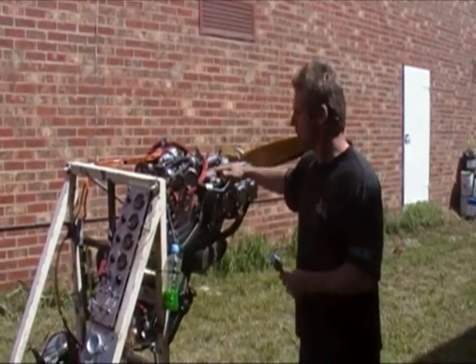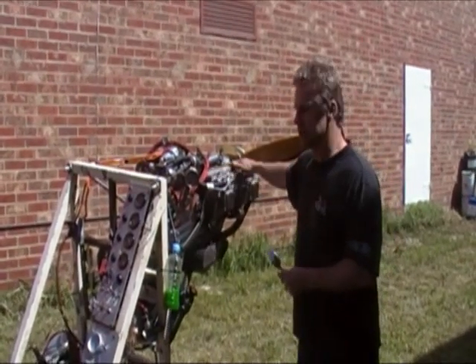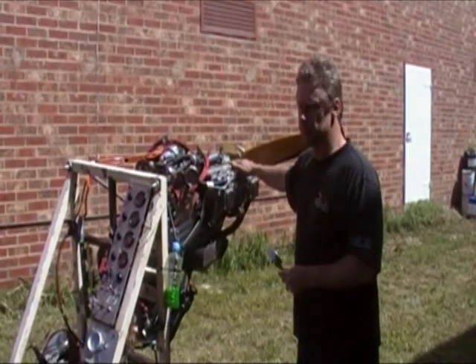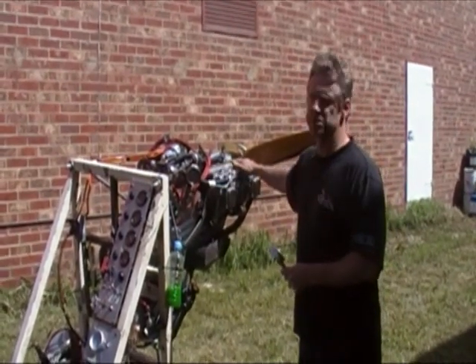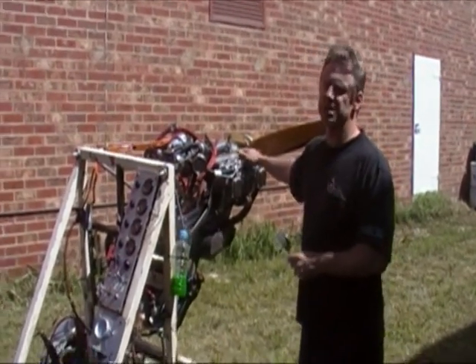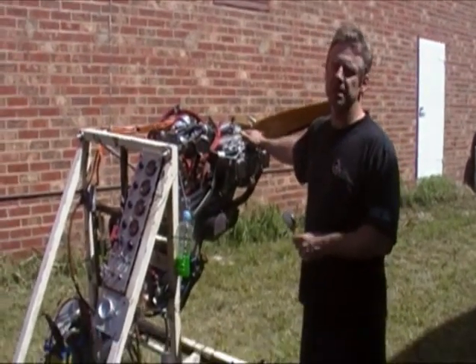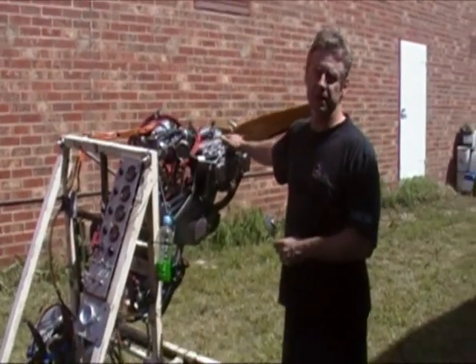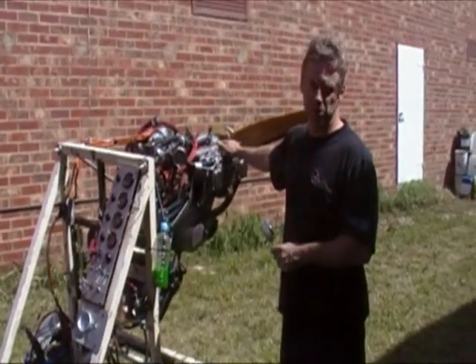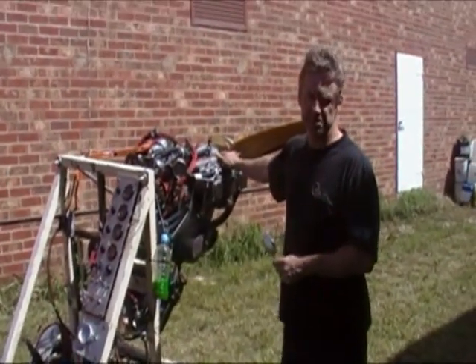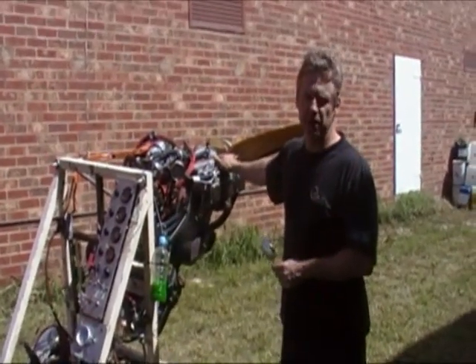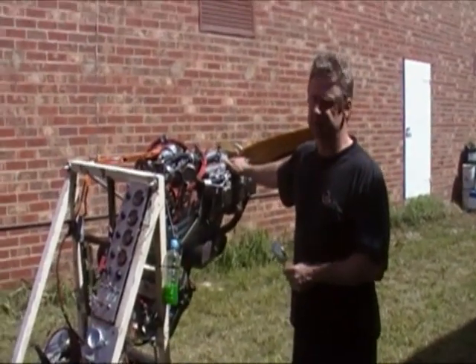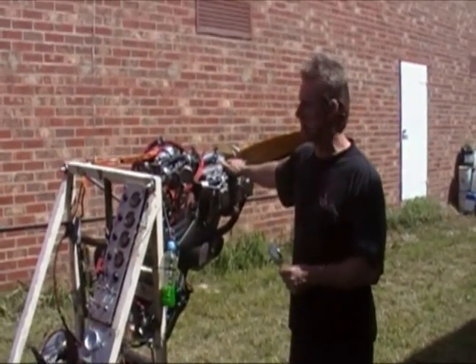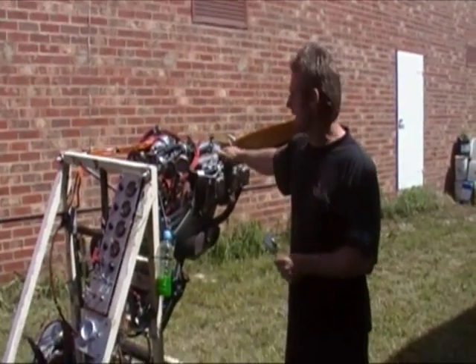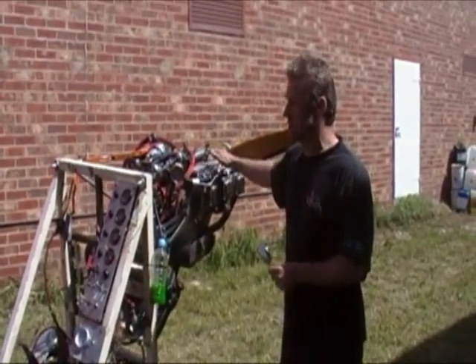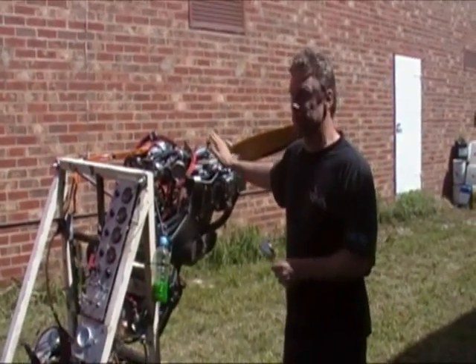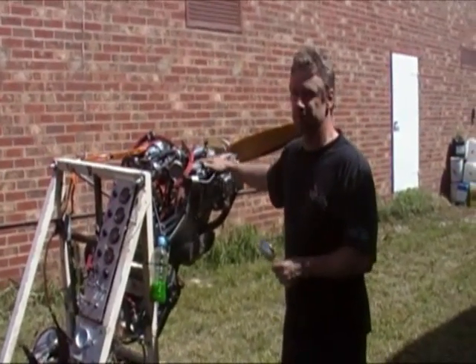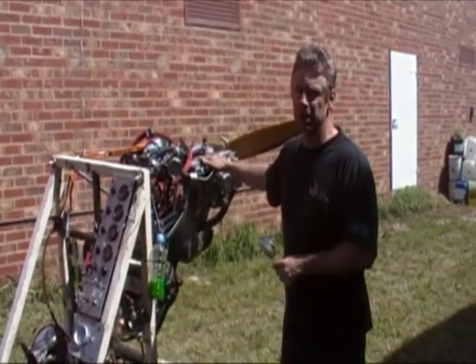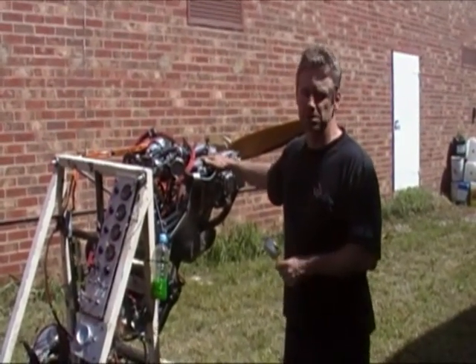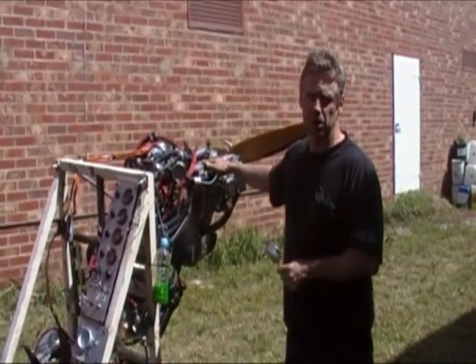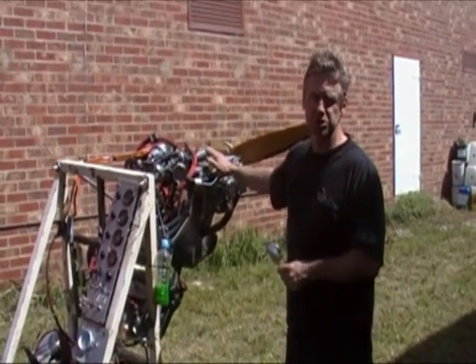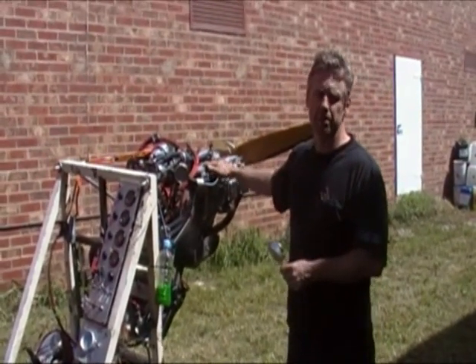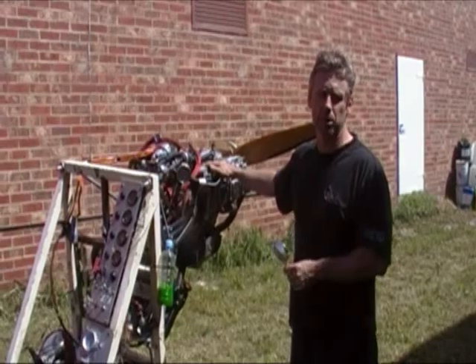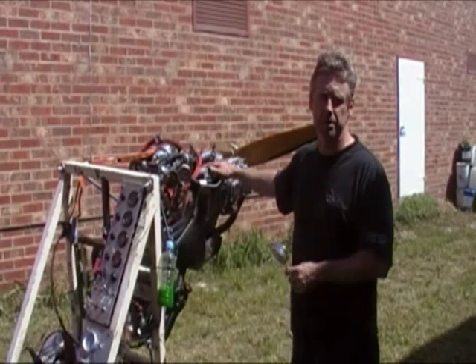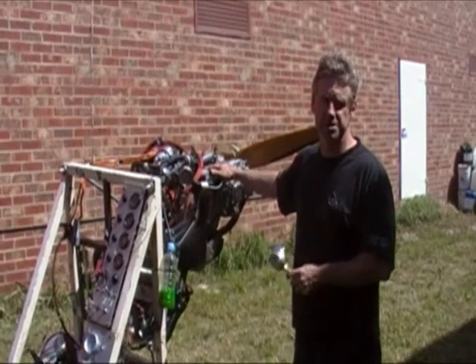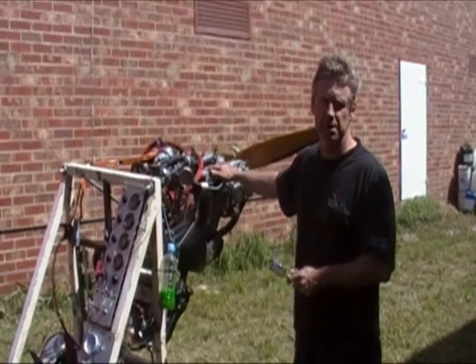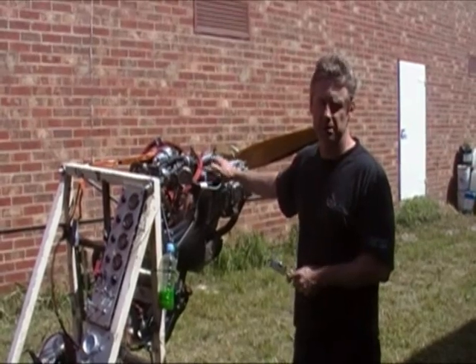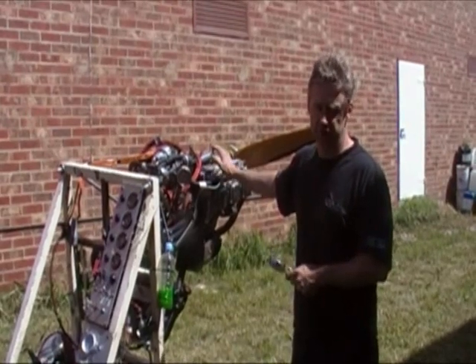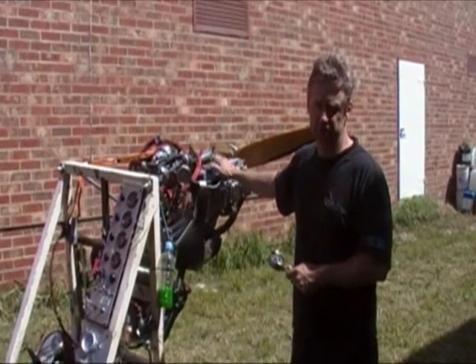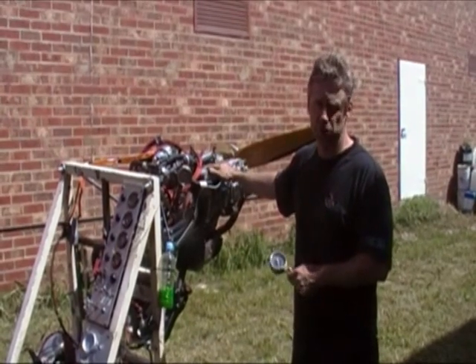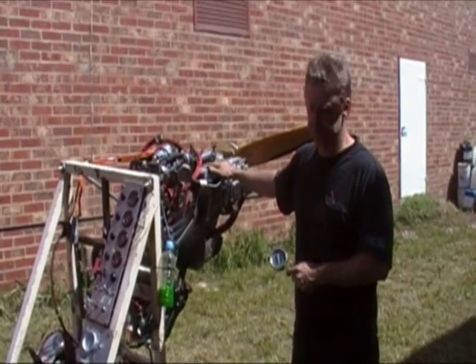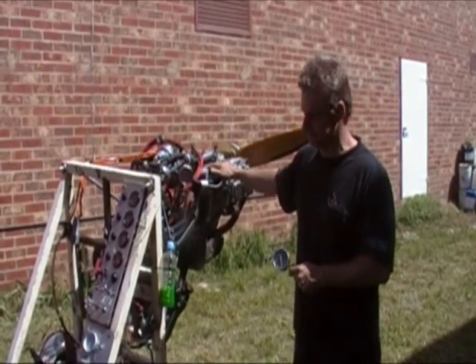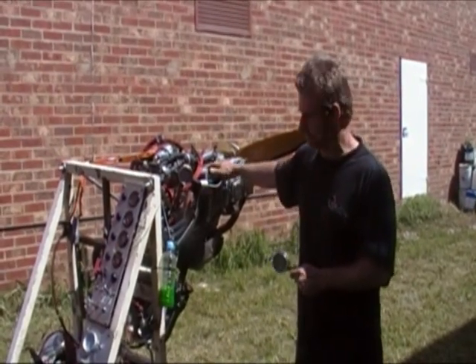We'll do a little bit more testing, then we'll do some flight testing, and these will be available to all Jabiru owners very shortly.